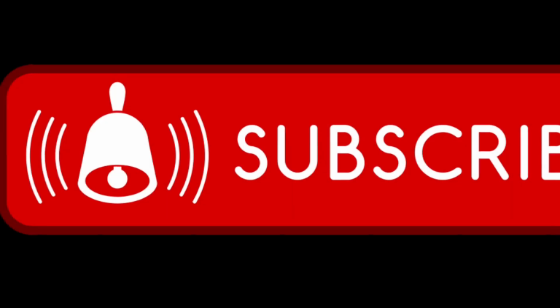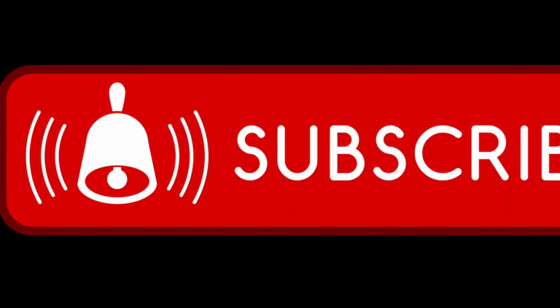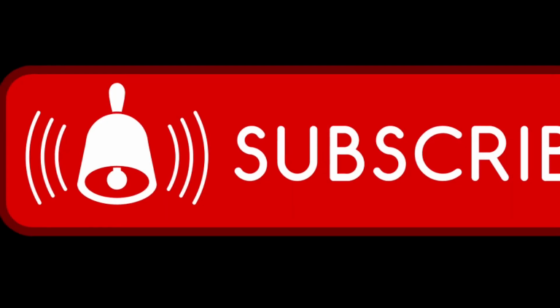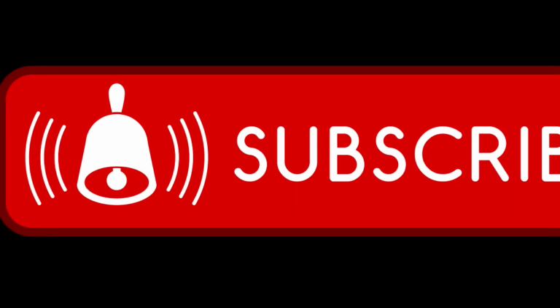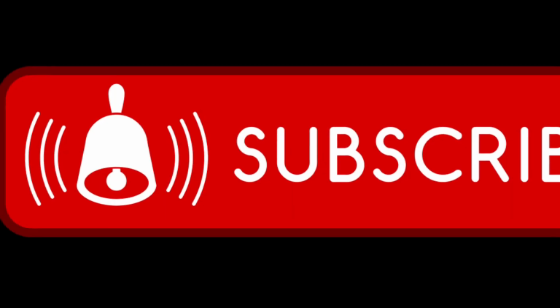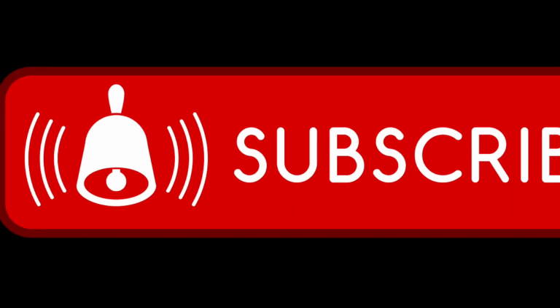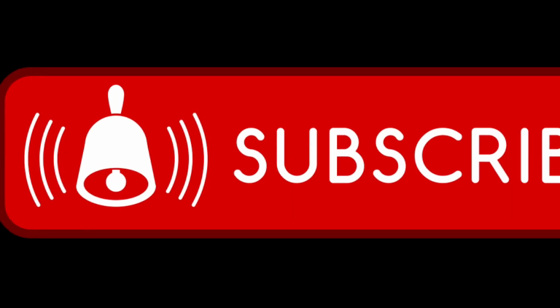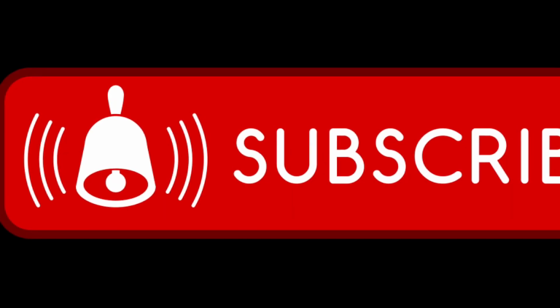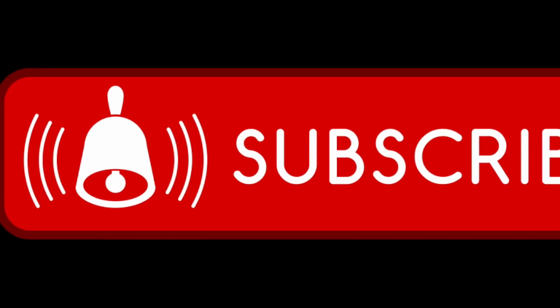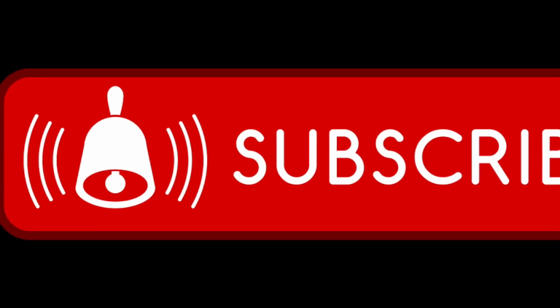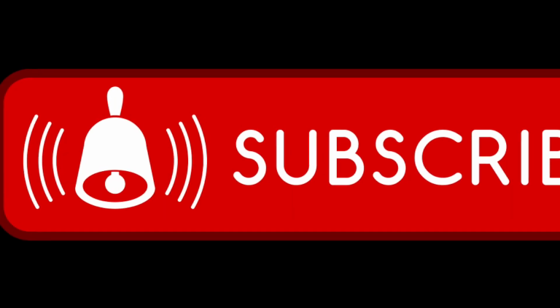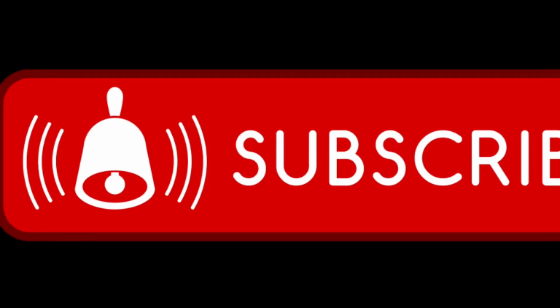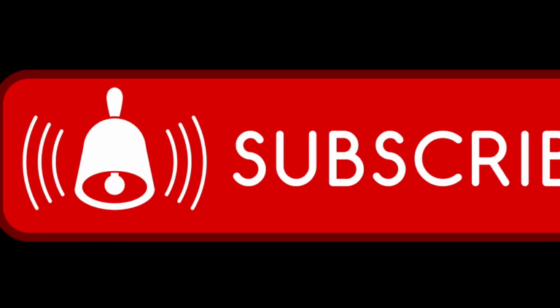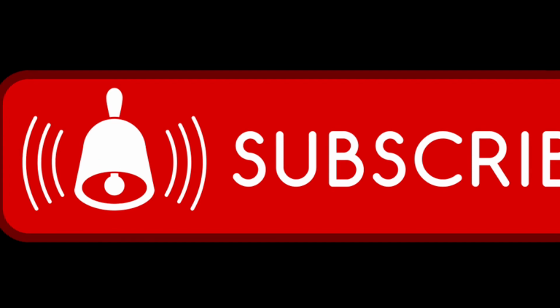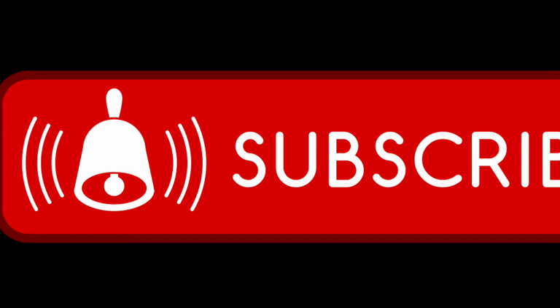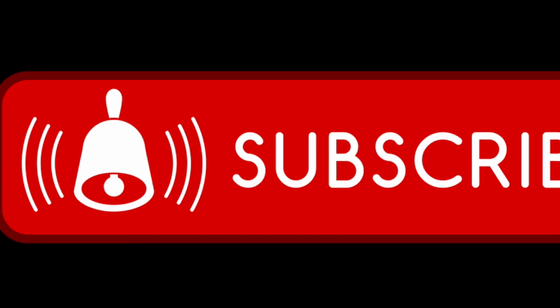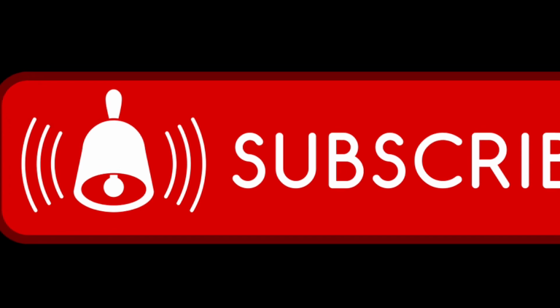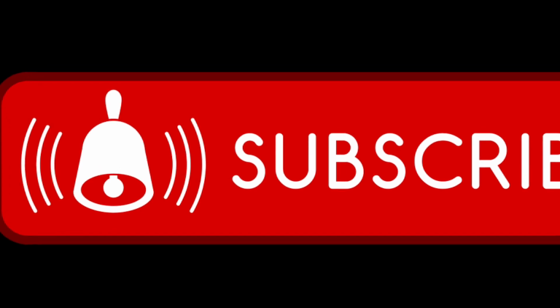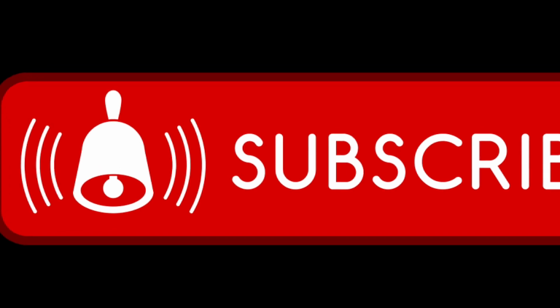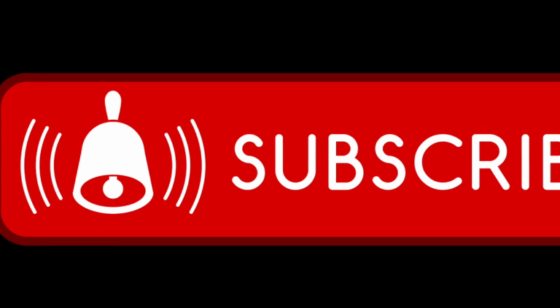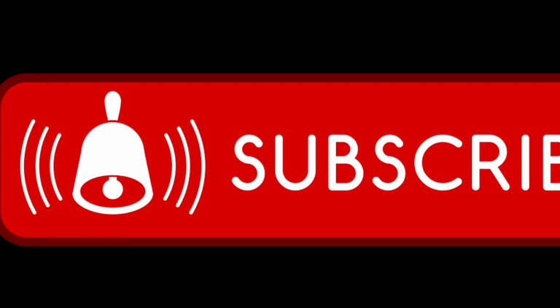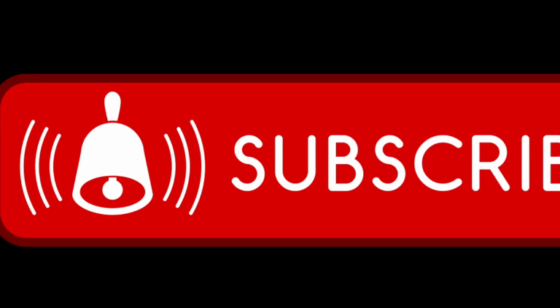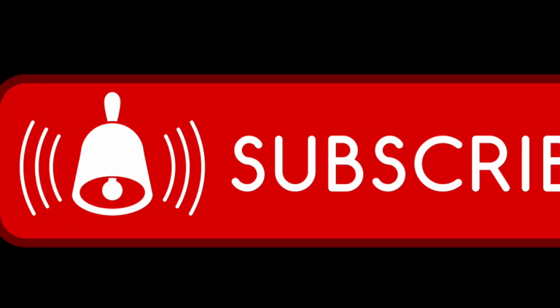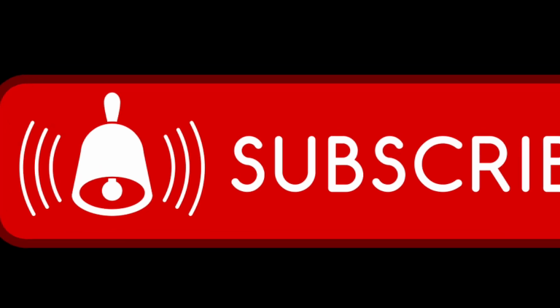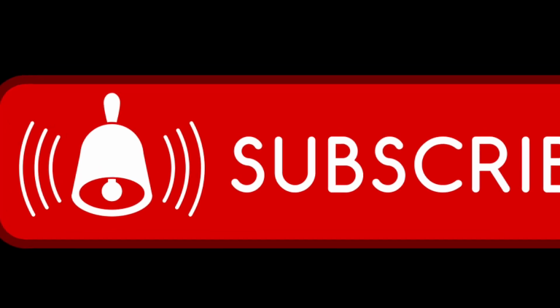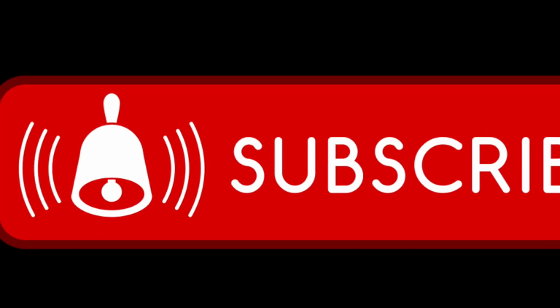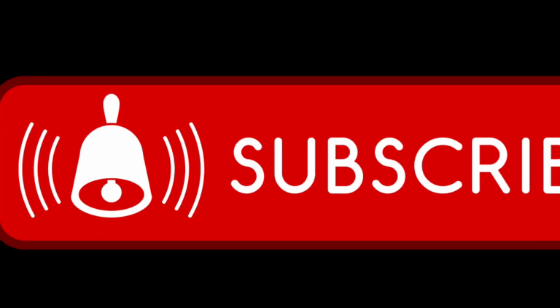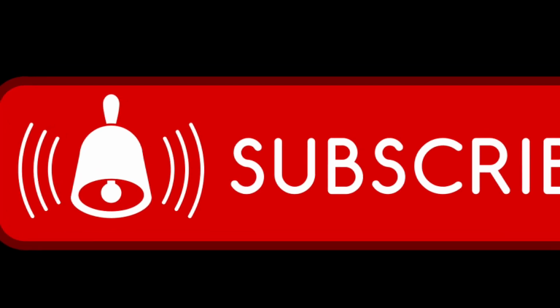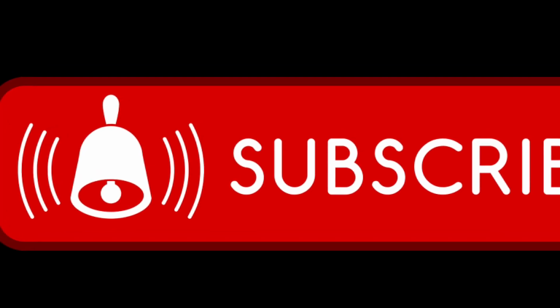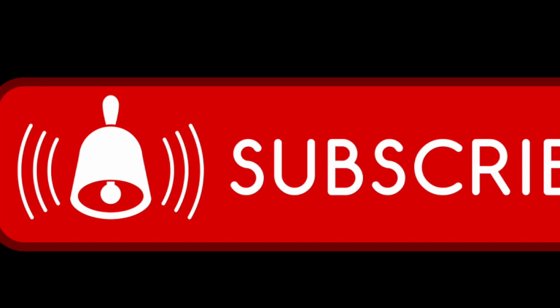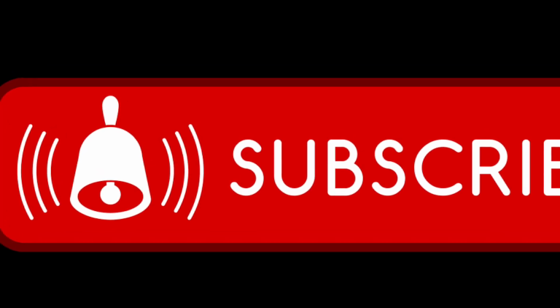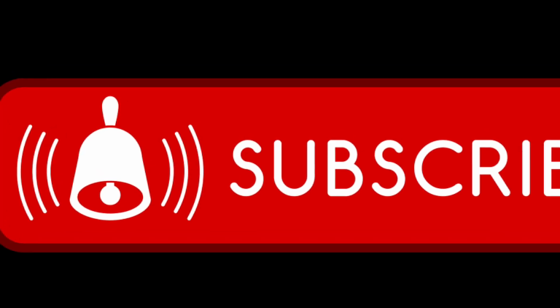Hey, you guys, please subscribe to my channel and I'll keep putting out content. Love y'all!